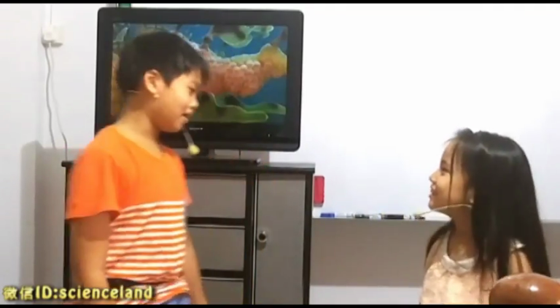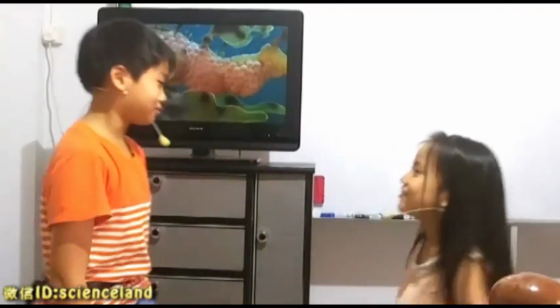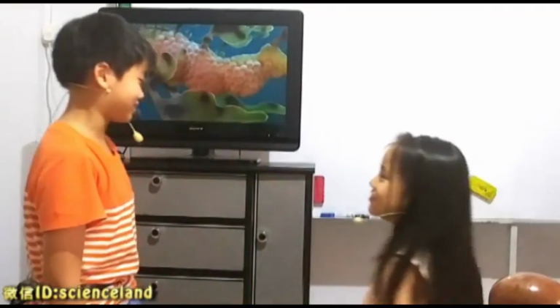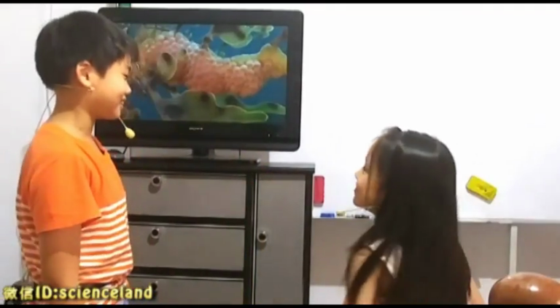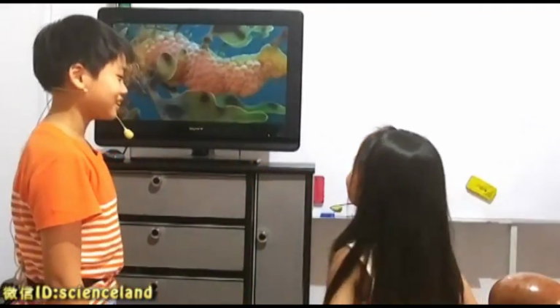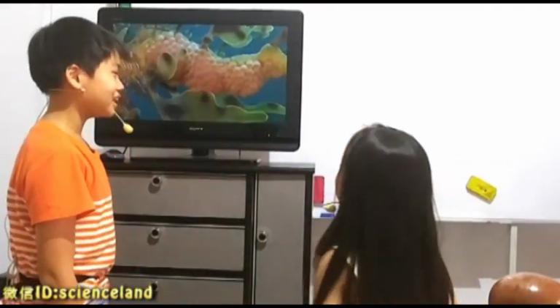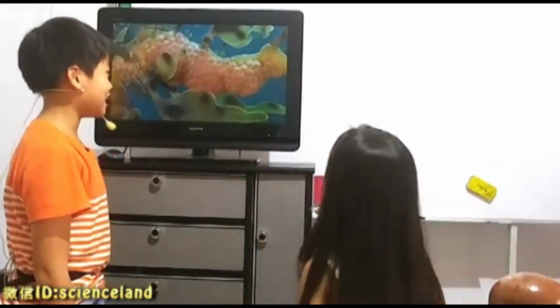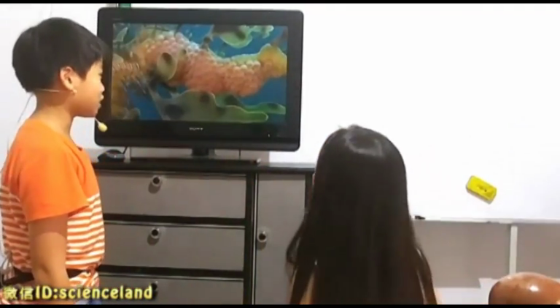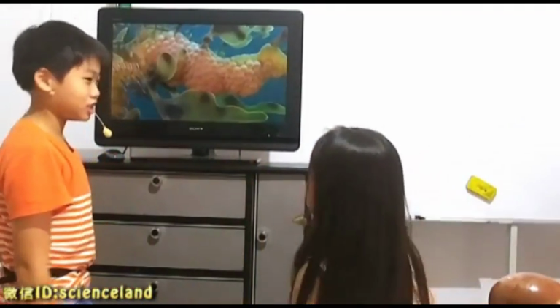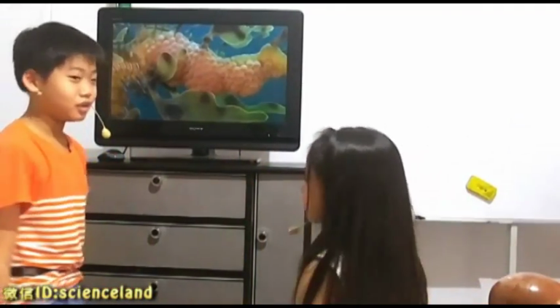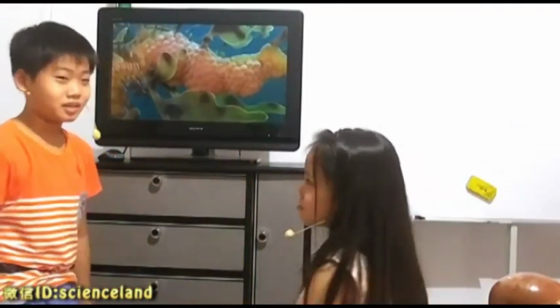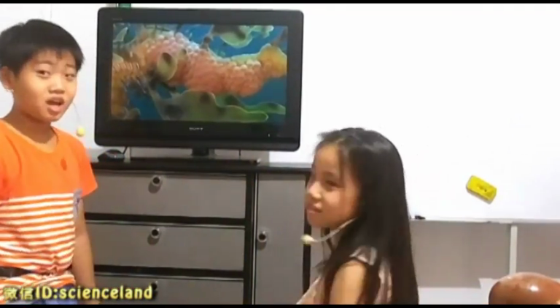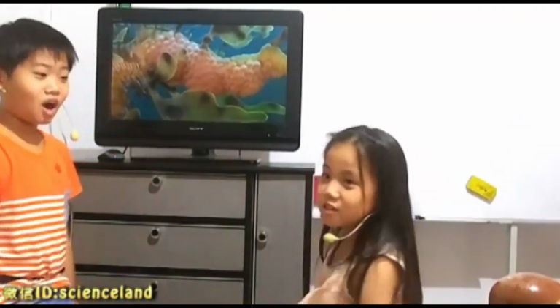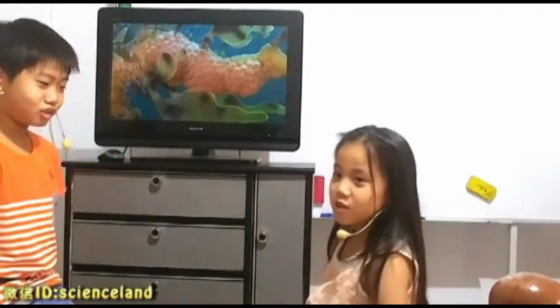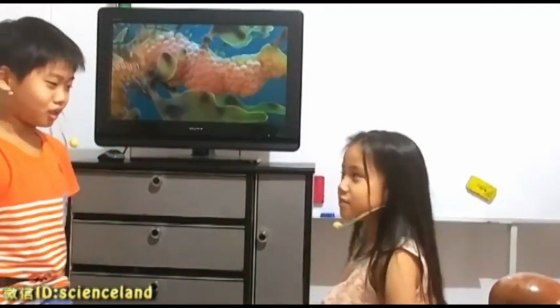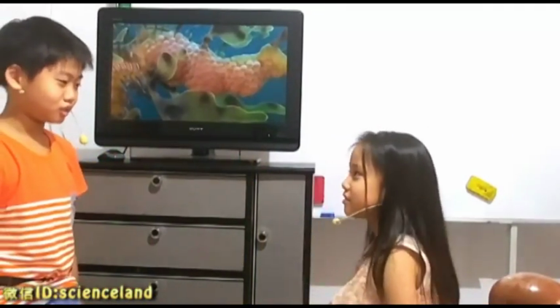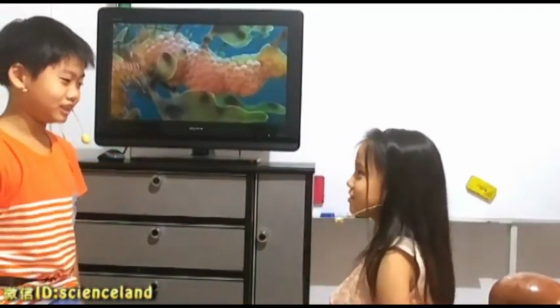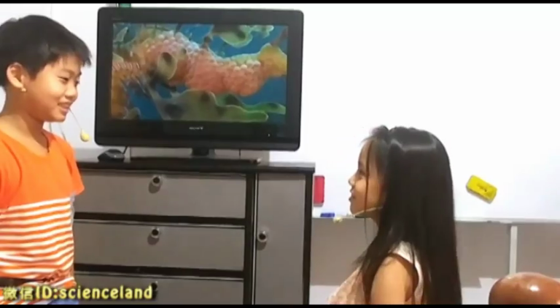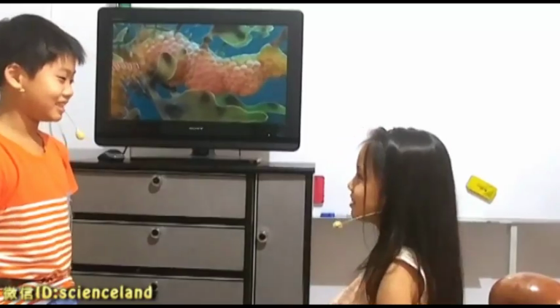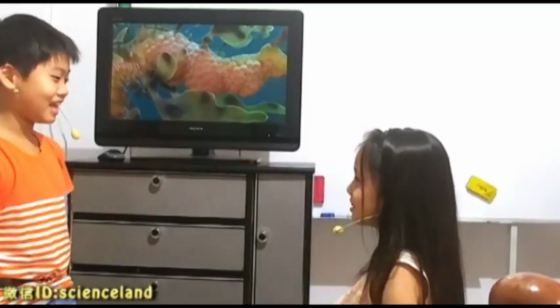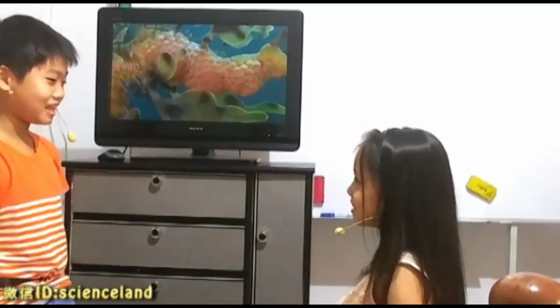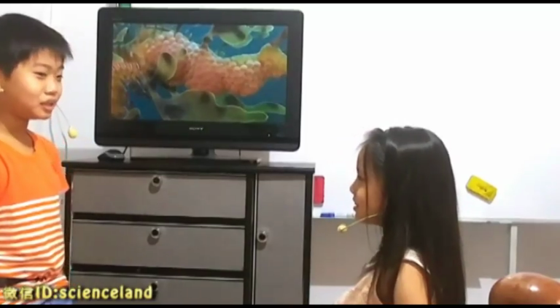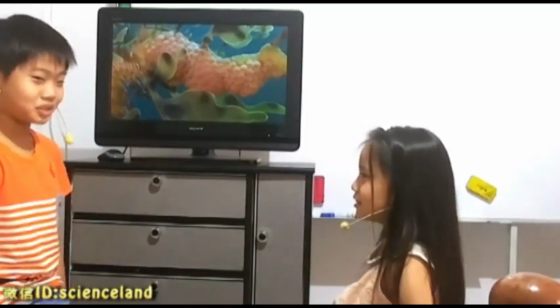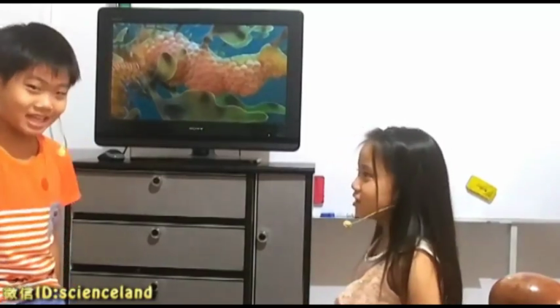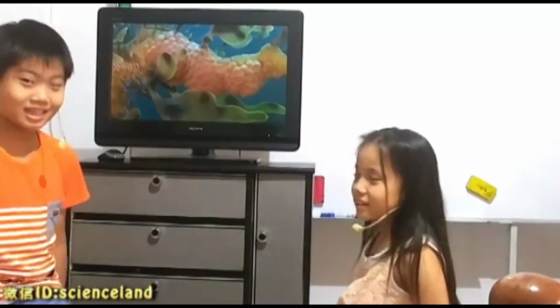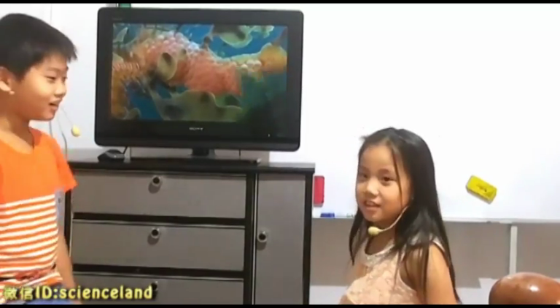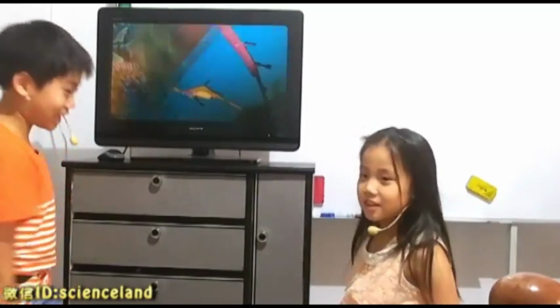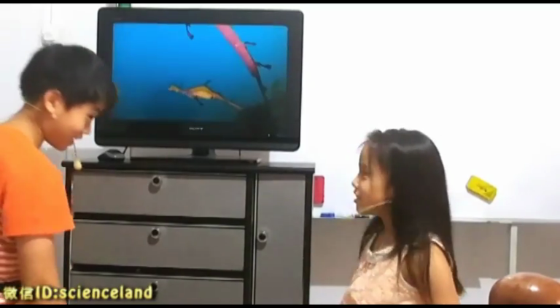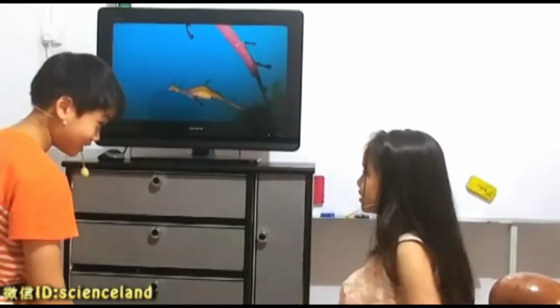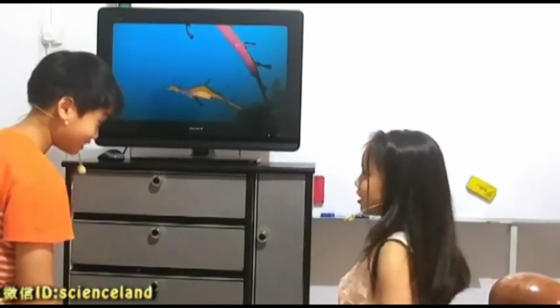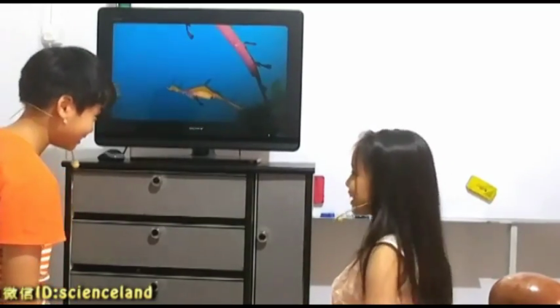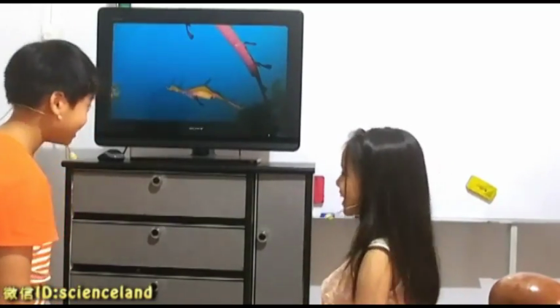Now, let's continue with Octonauts — choose A to Z. Okay? Okay.